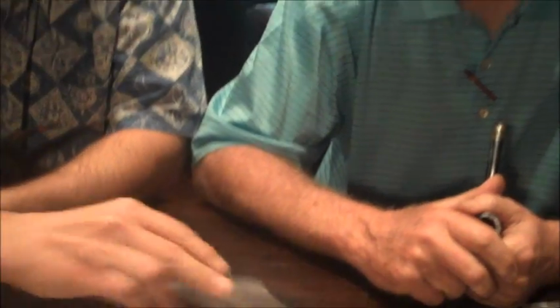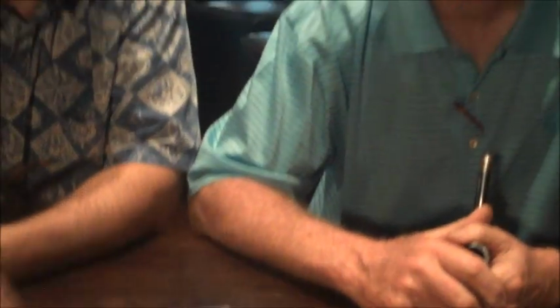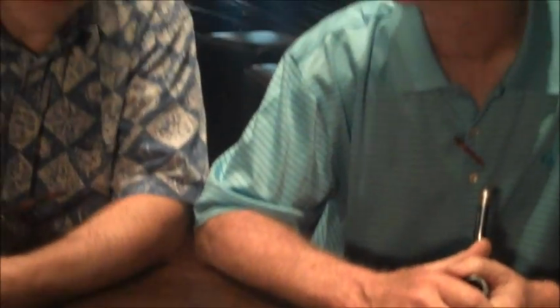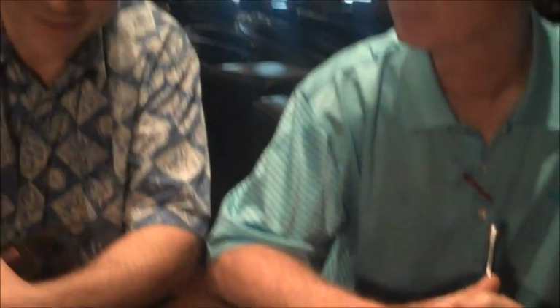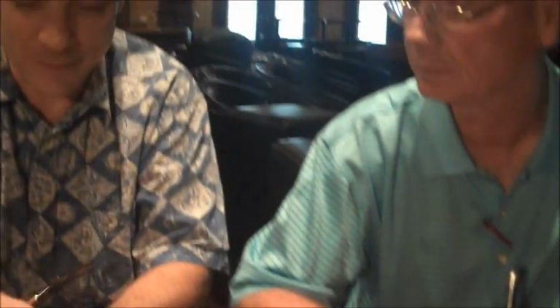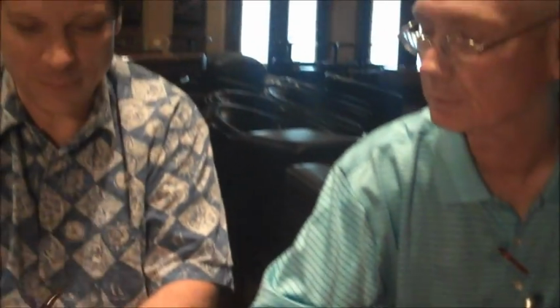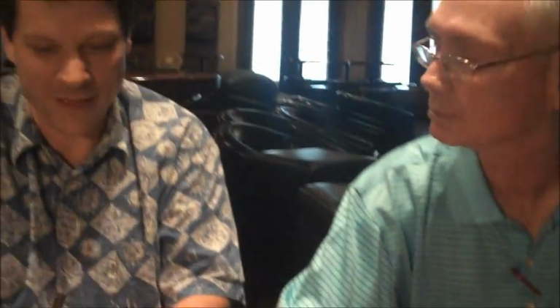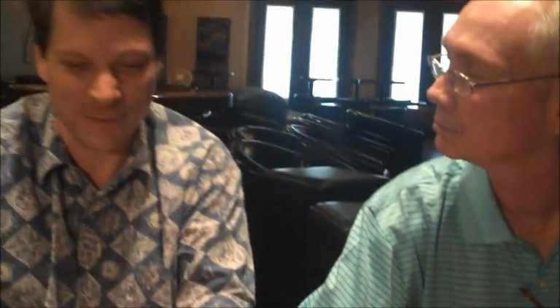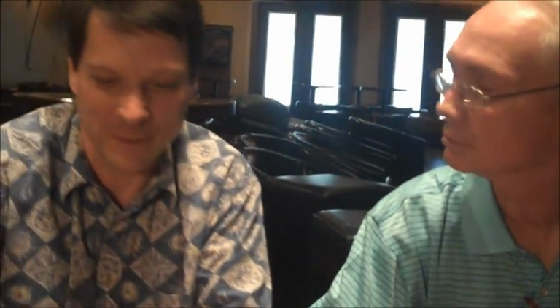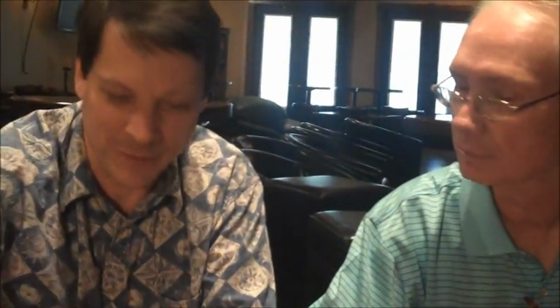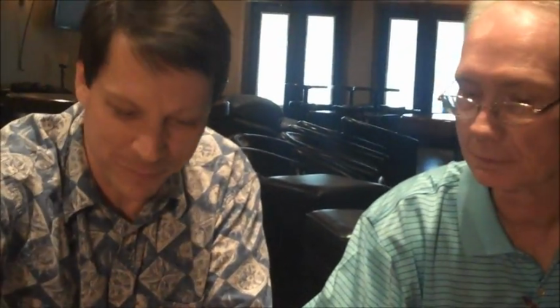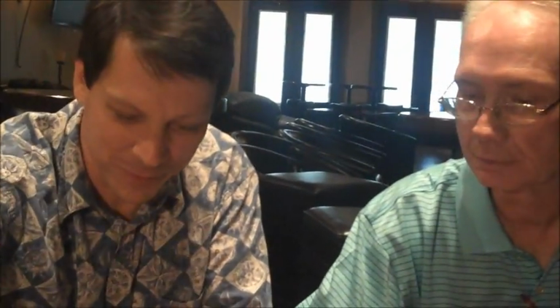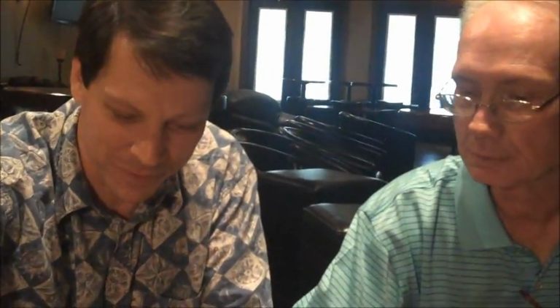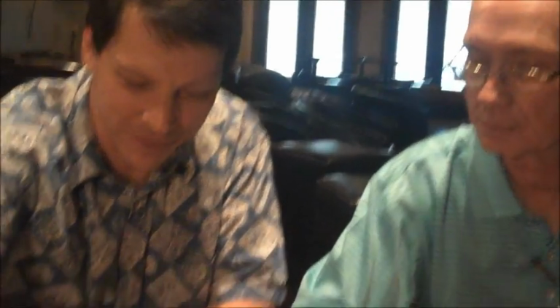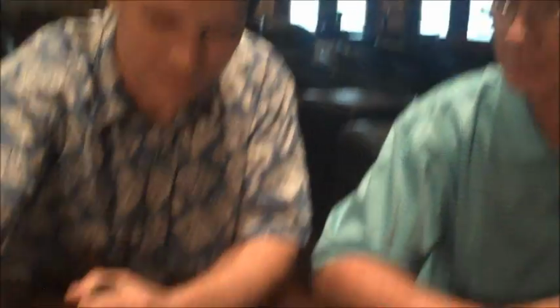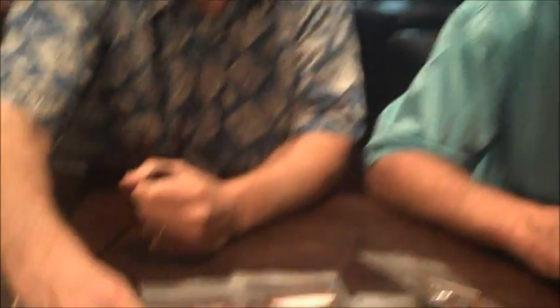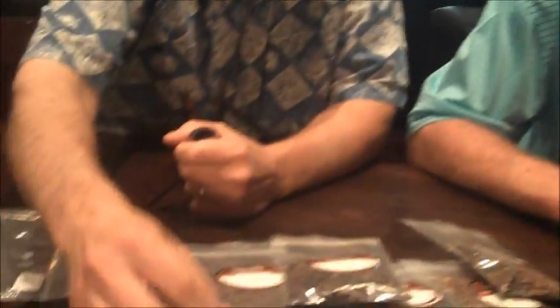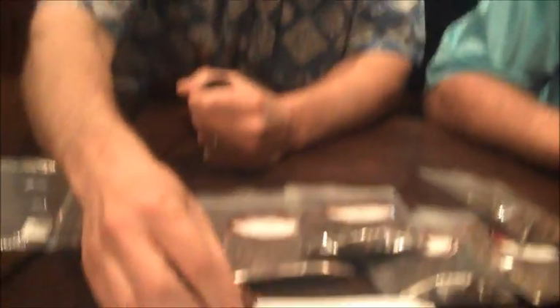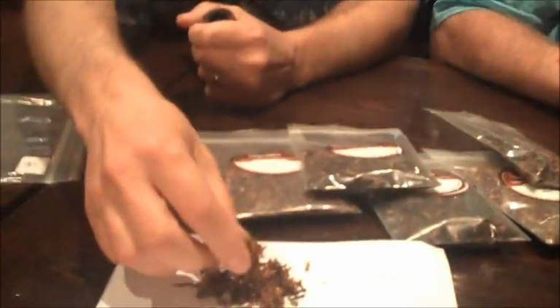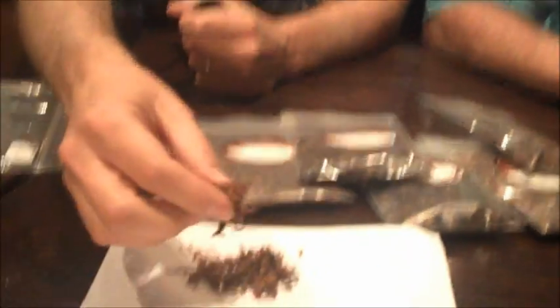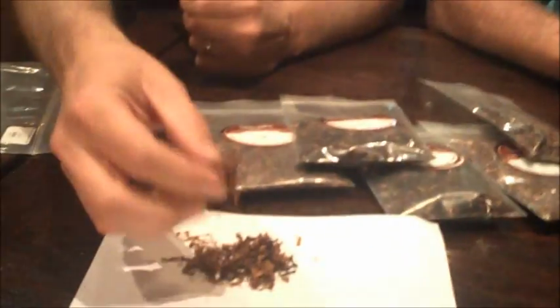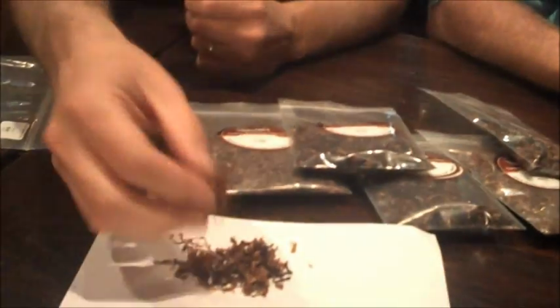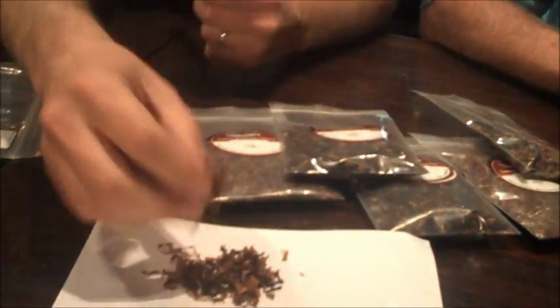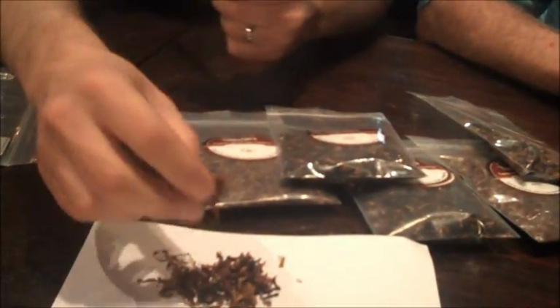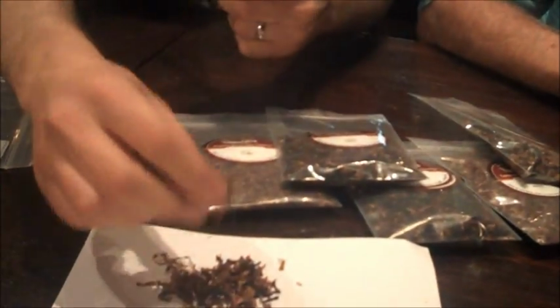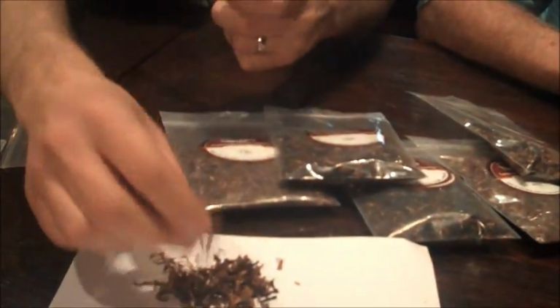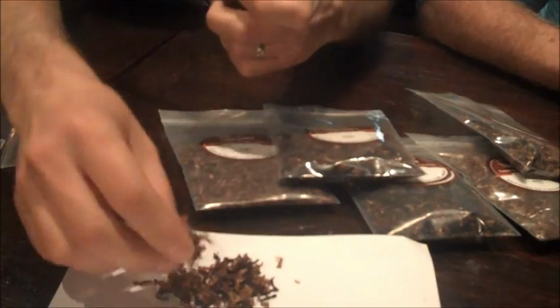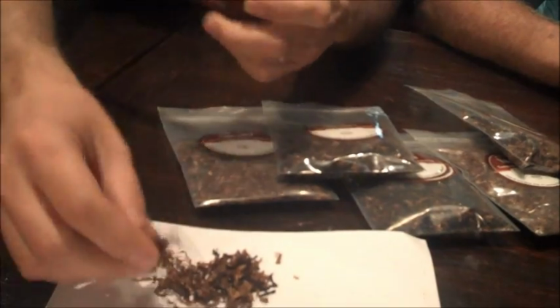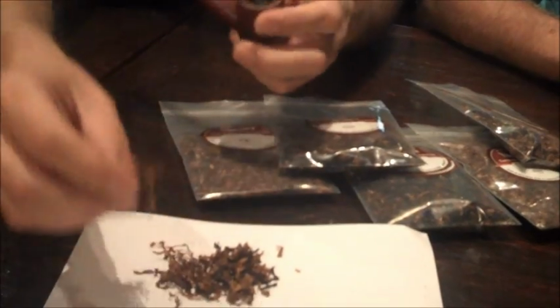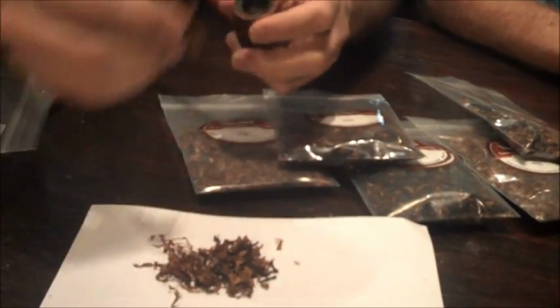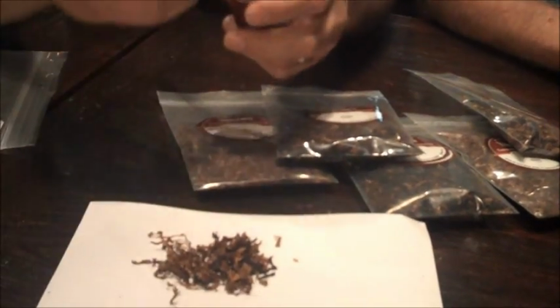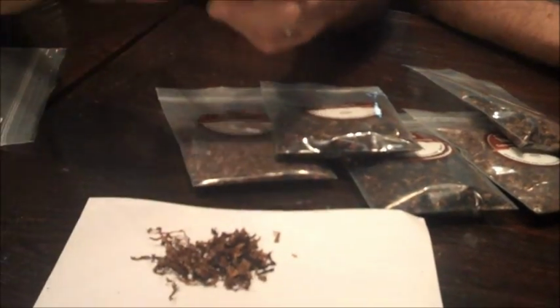And you know, matter of fact, I'm going to pack up my pipe with the Balkan's Best I just poured out right here. I'm going to give this one a try.